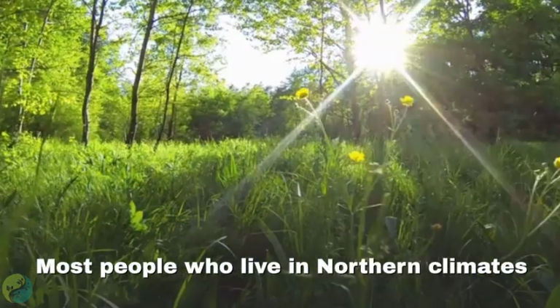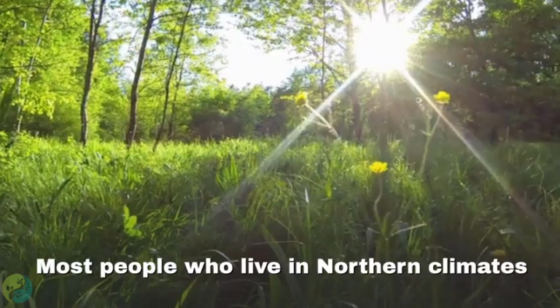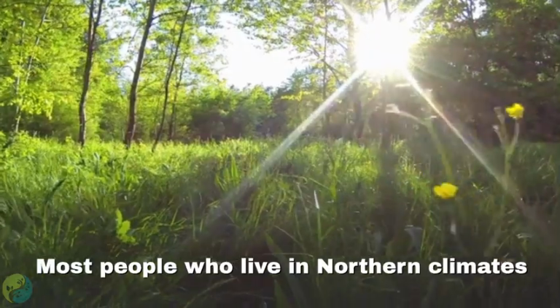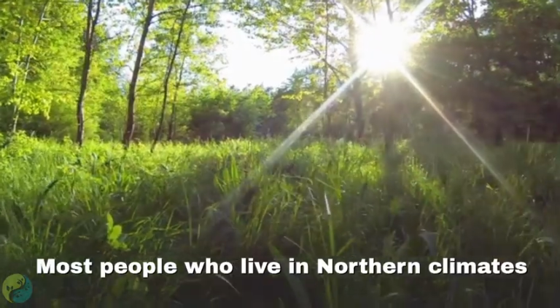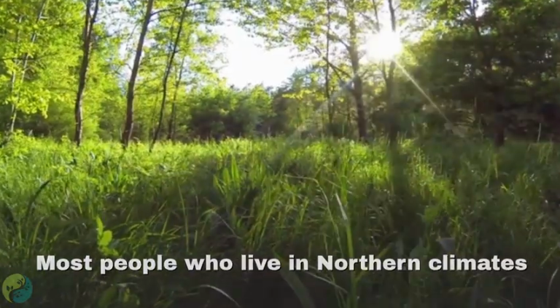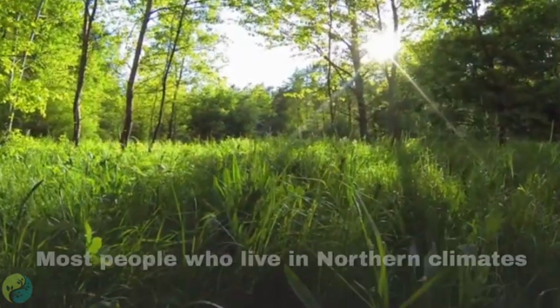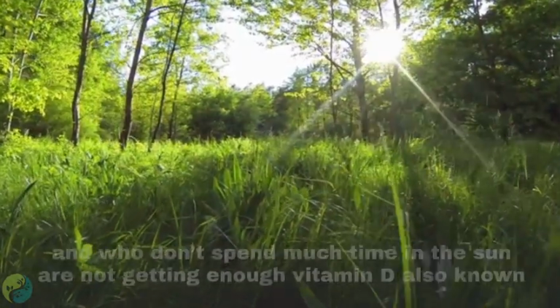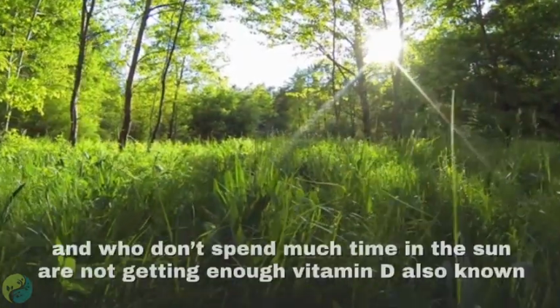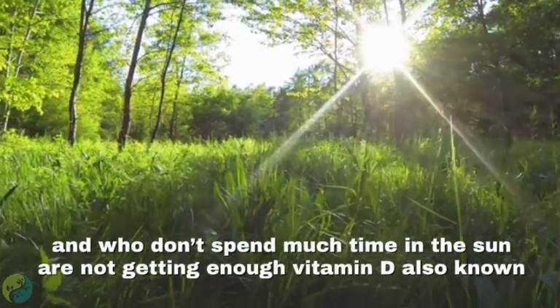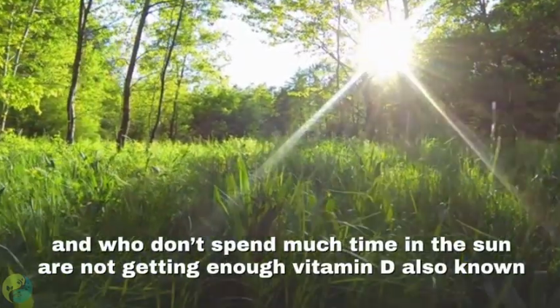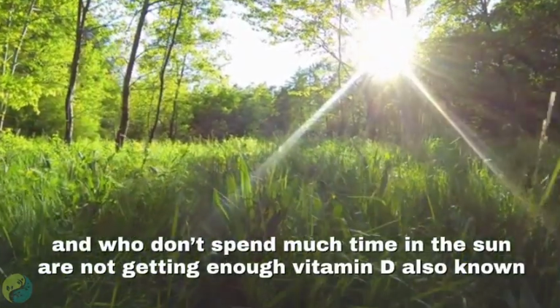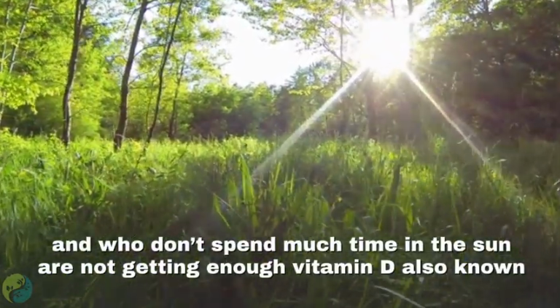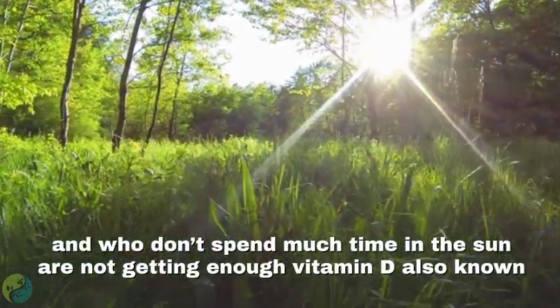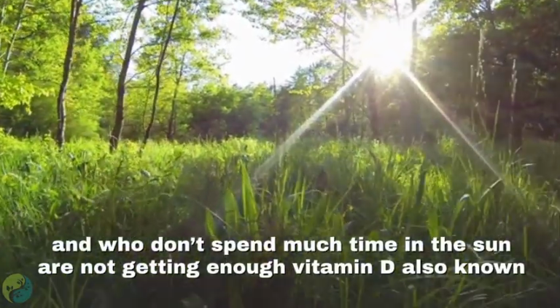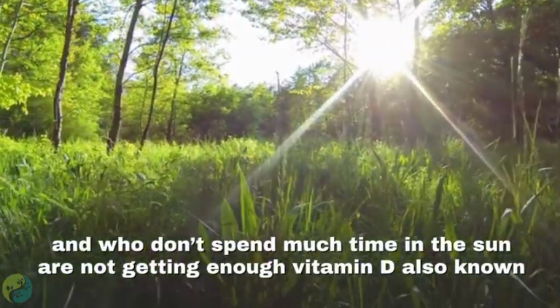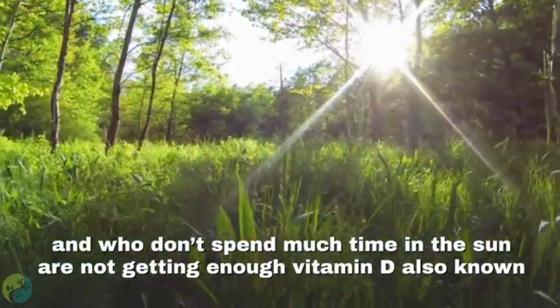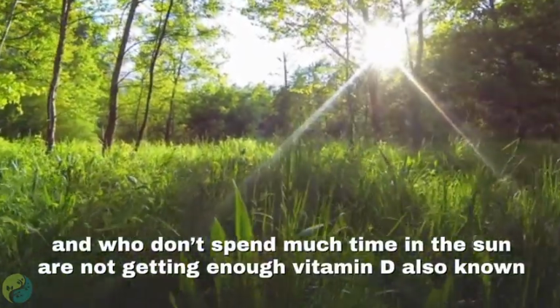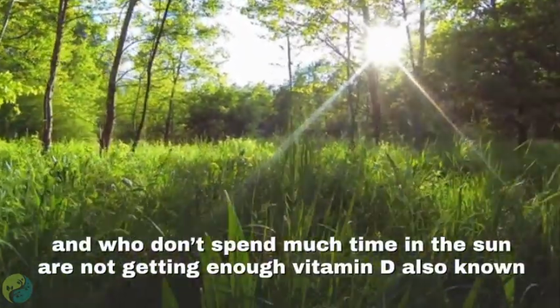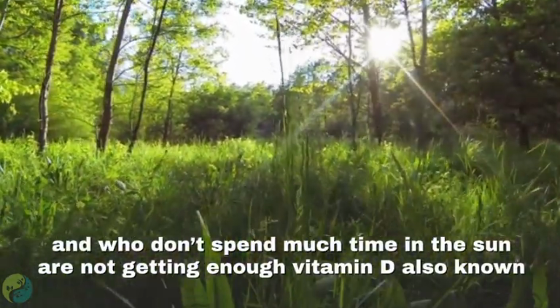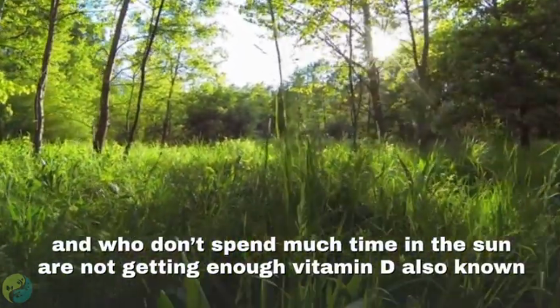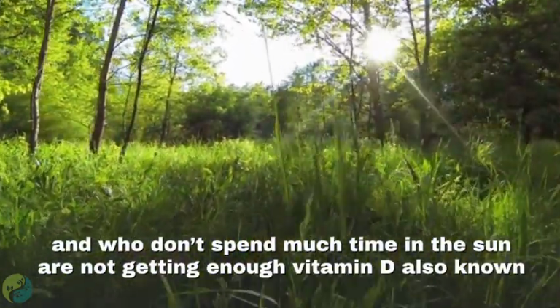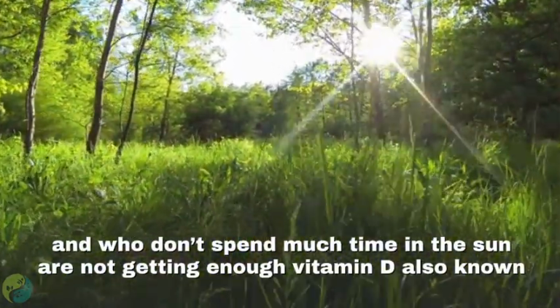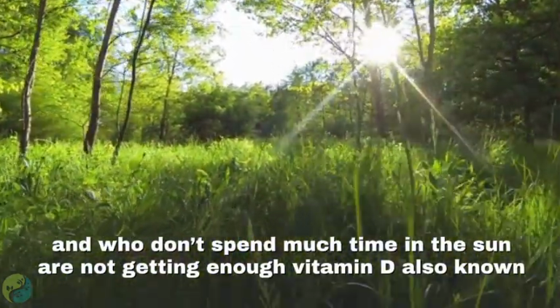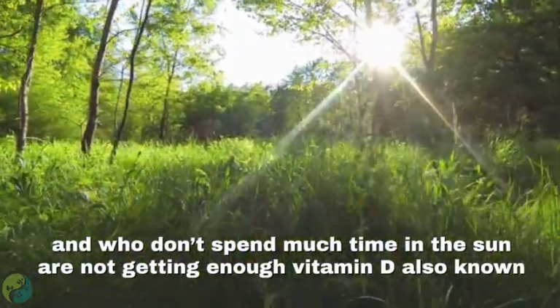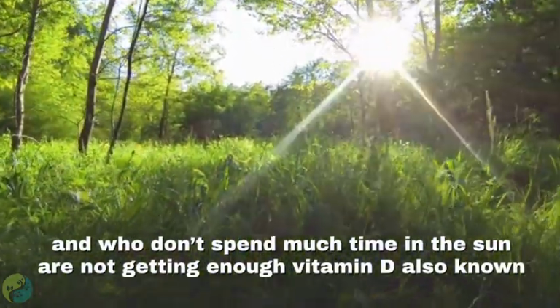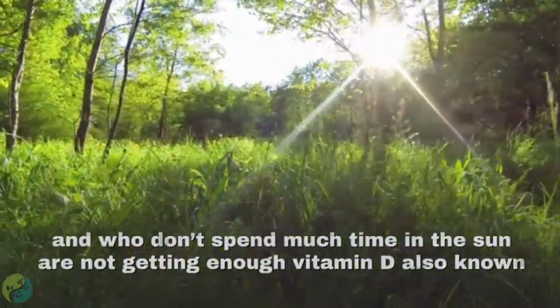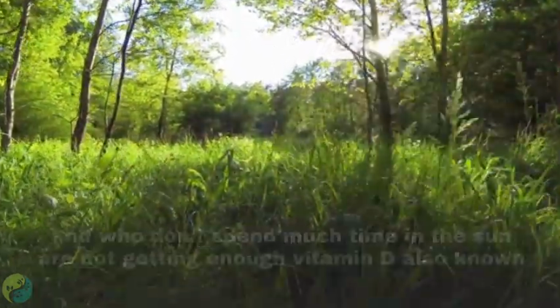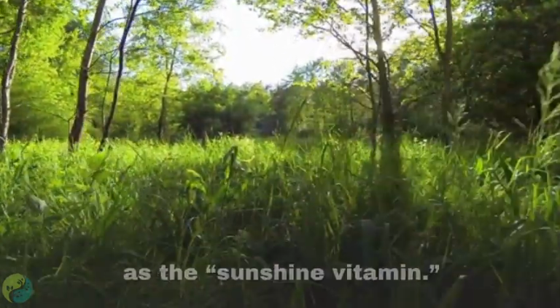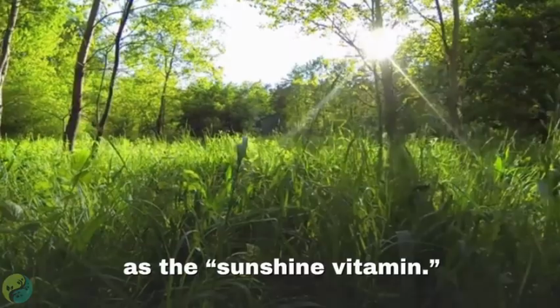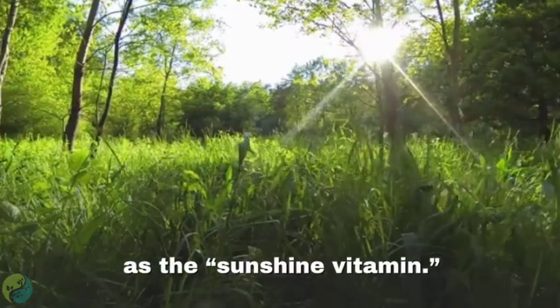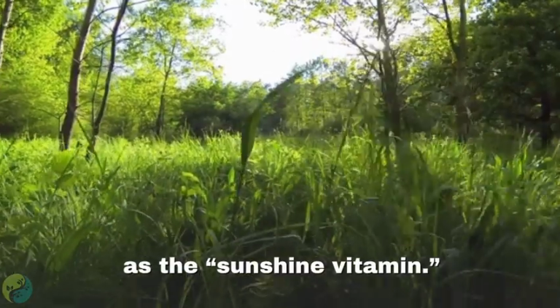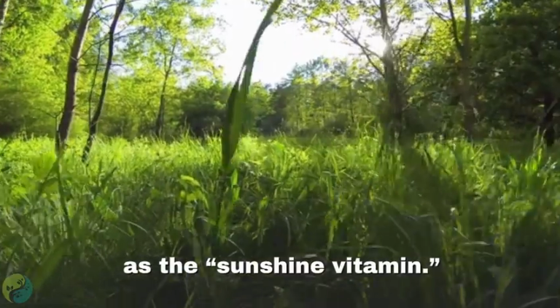Number four: Vitamin D. Most people who live in northern climates and don't spend much time in the sun are not getting enough vitamin D, also known as the sunshine vitamin.